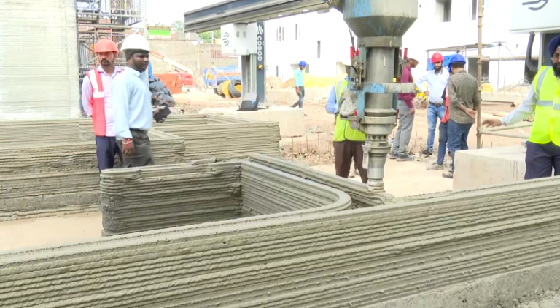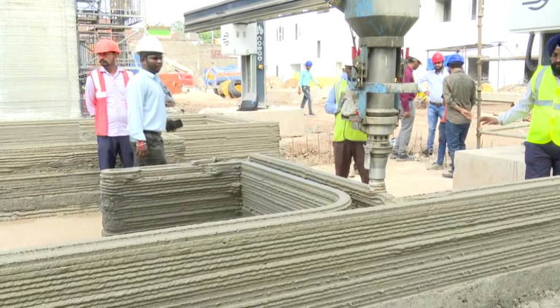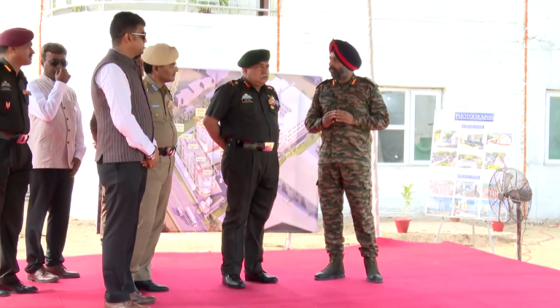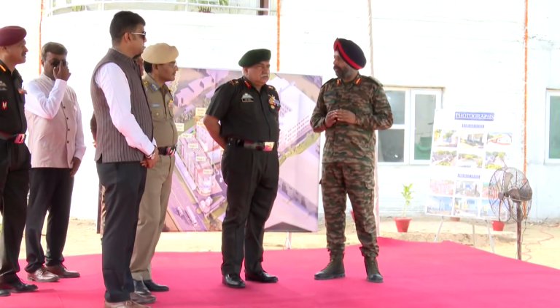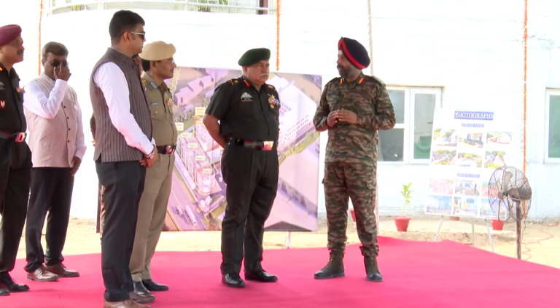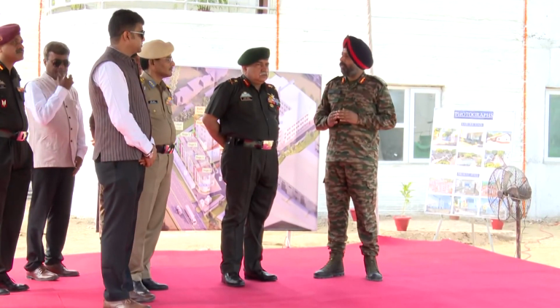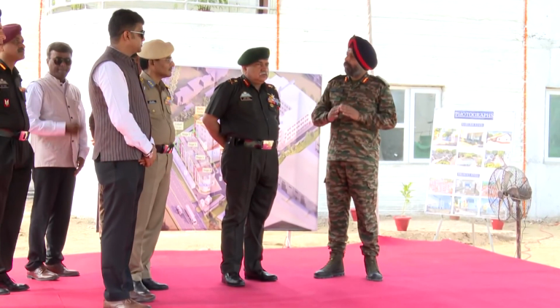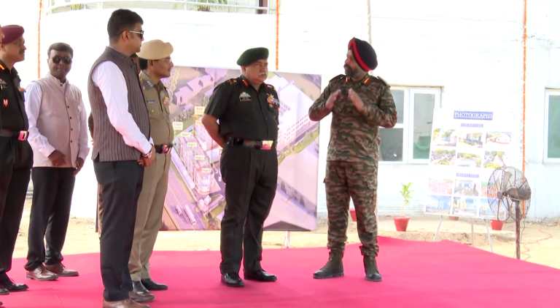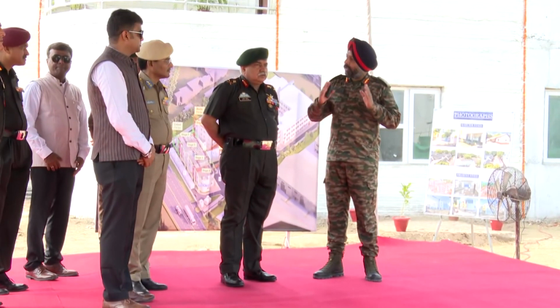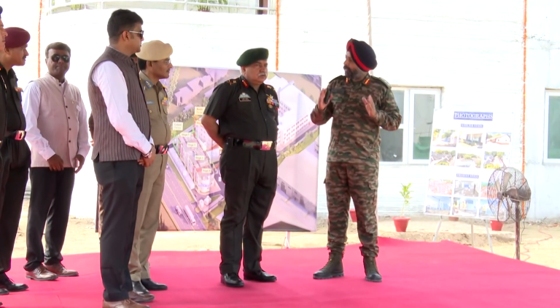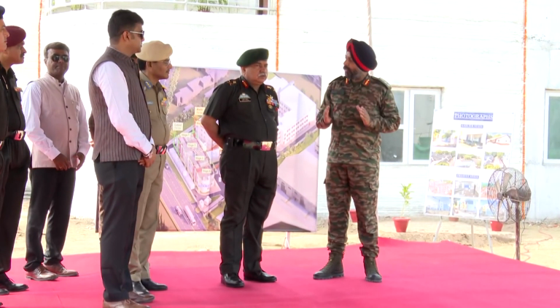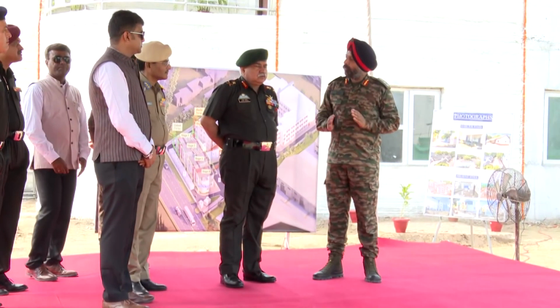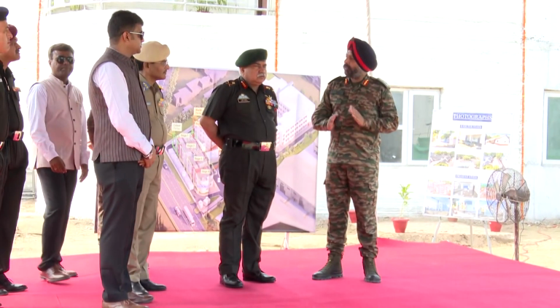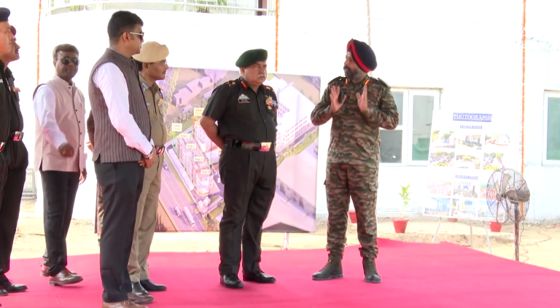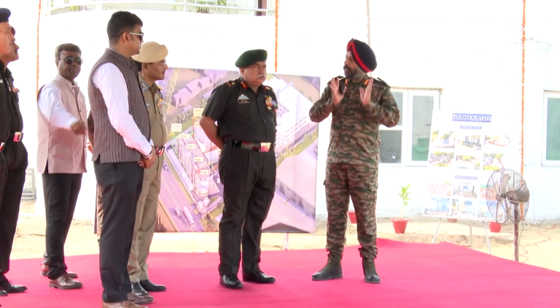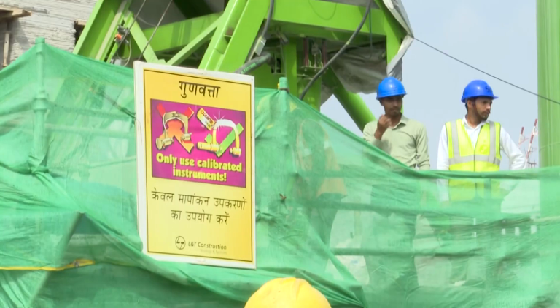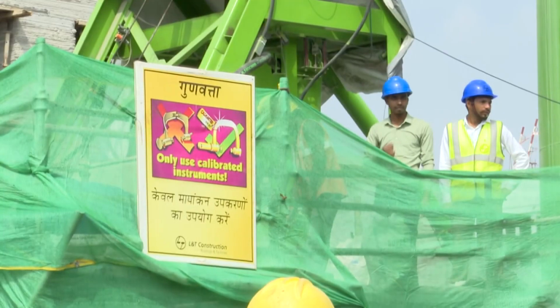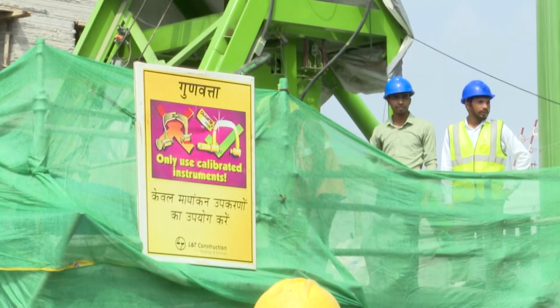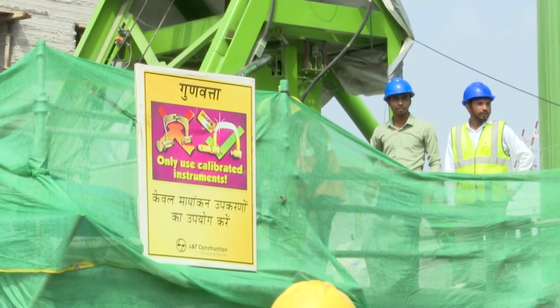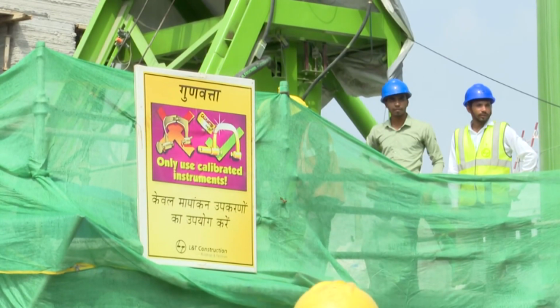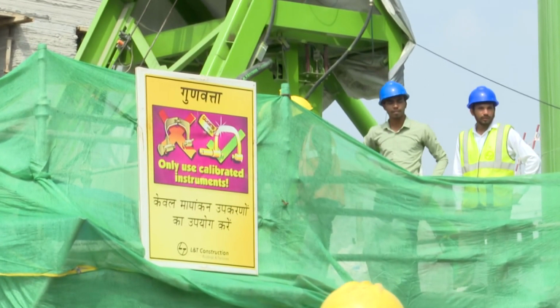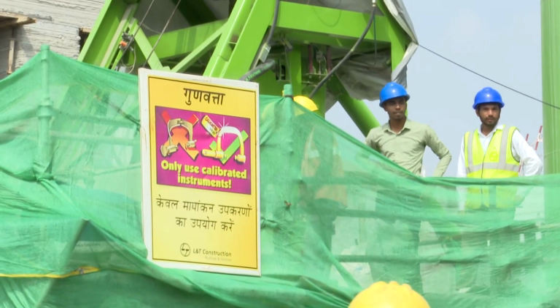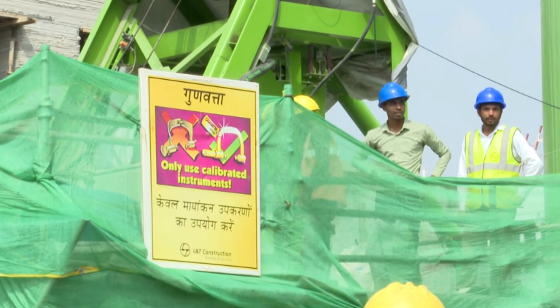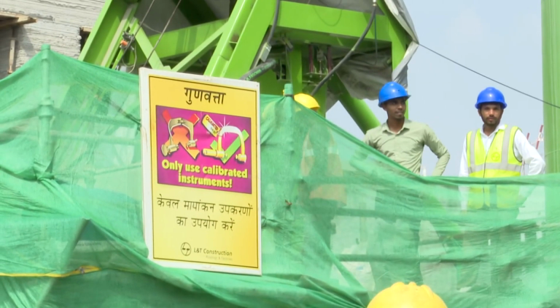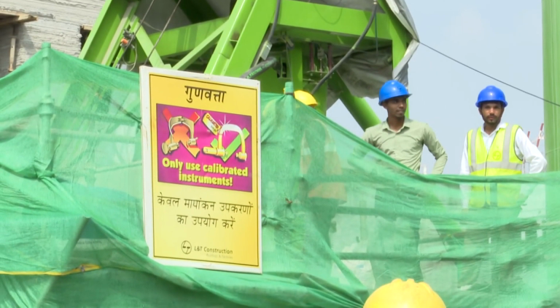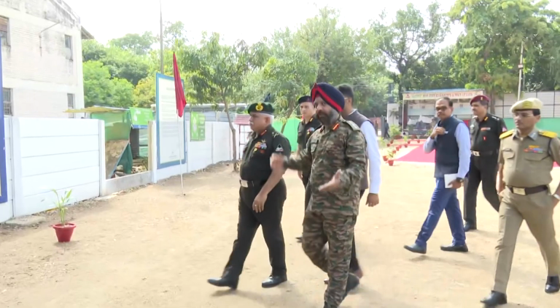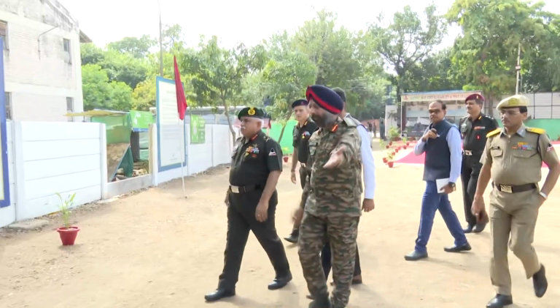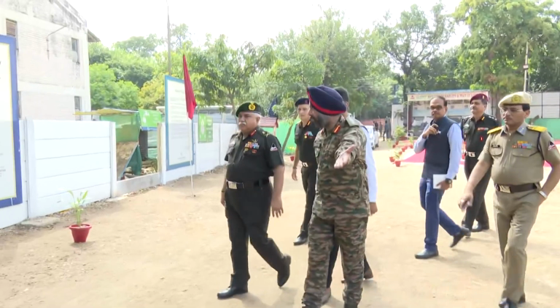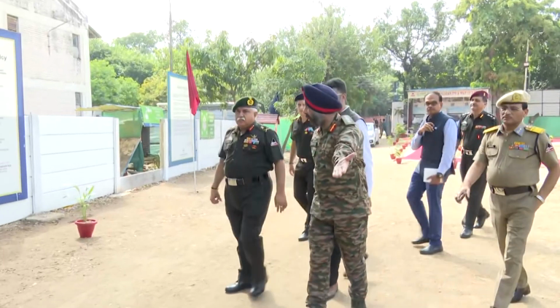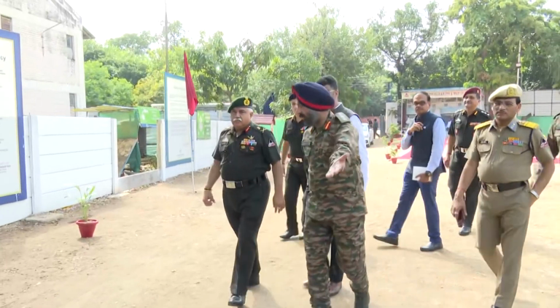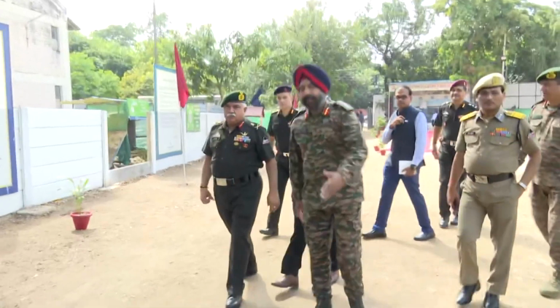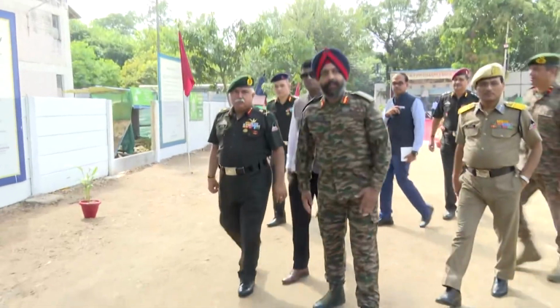Lieutenant General Rajiv Chaudhary, Director General of the Border Roads Organisation, visited the construction site on Sunday.